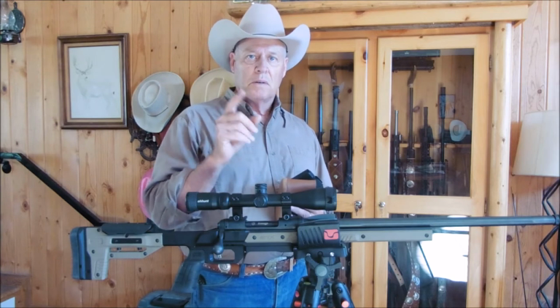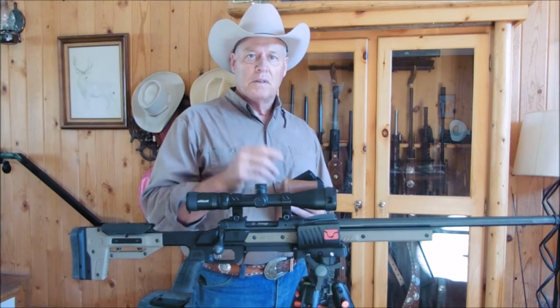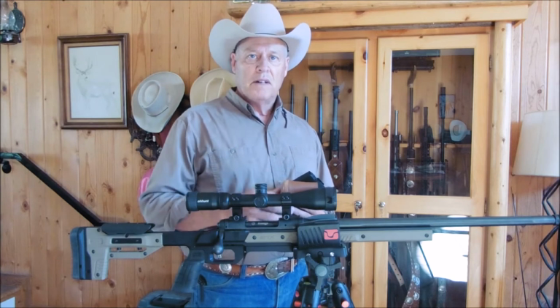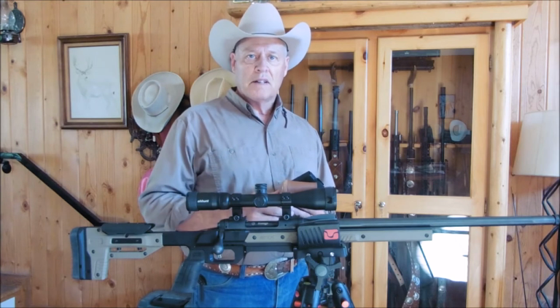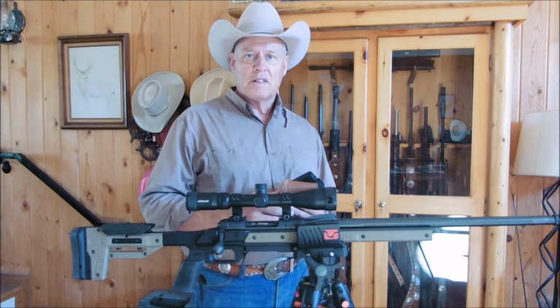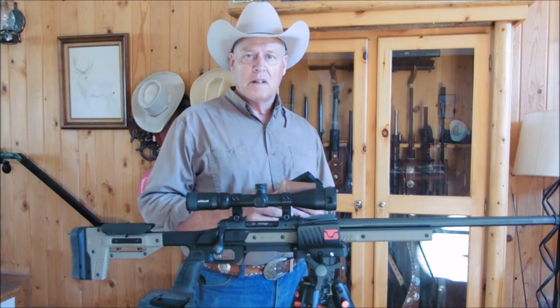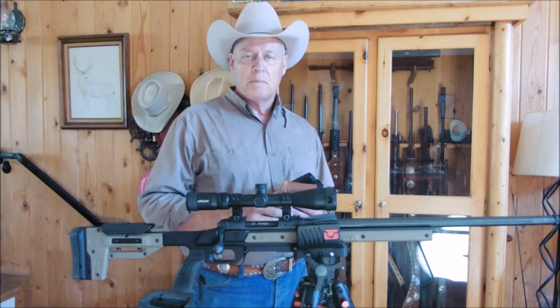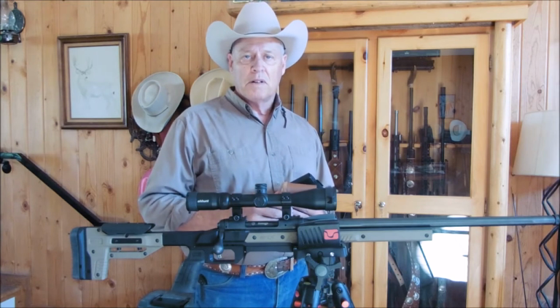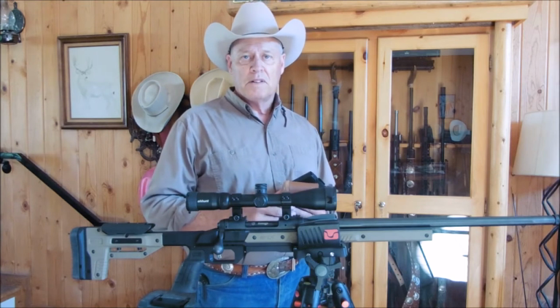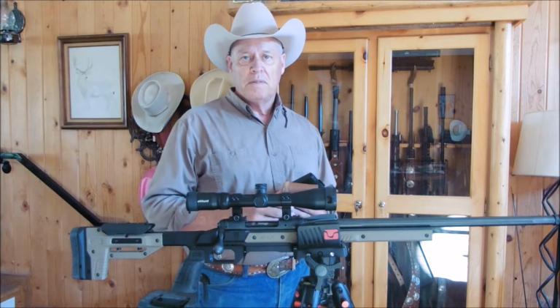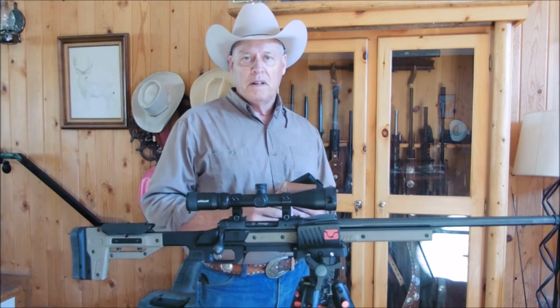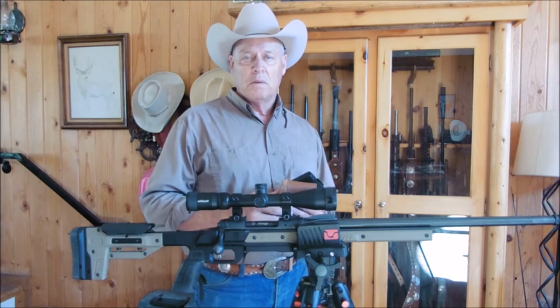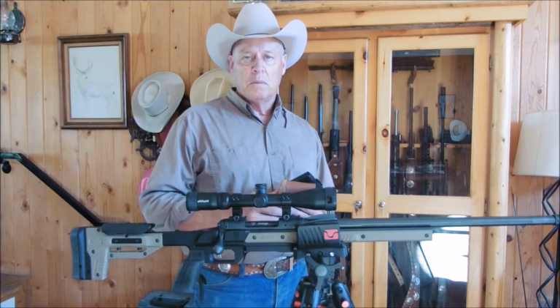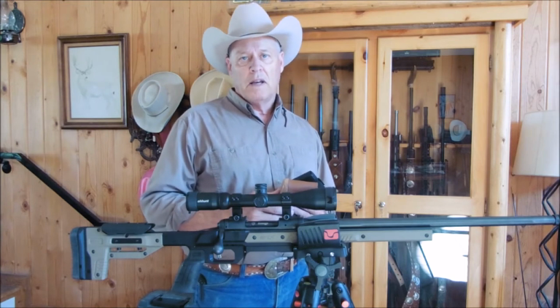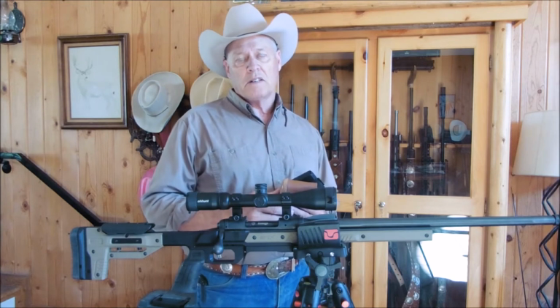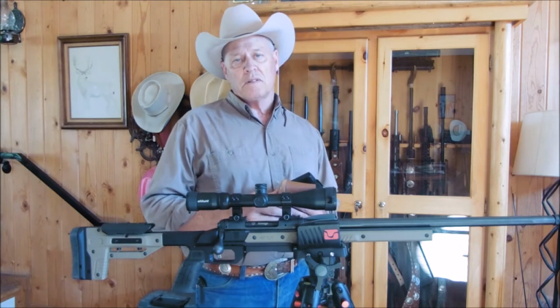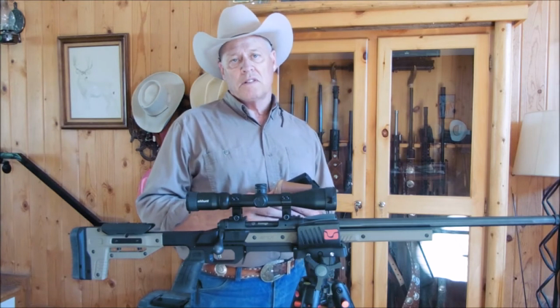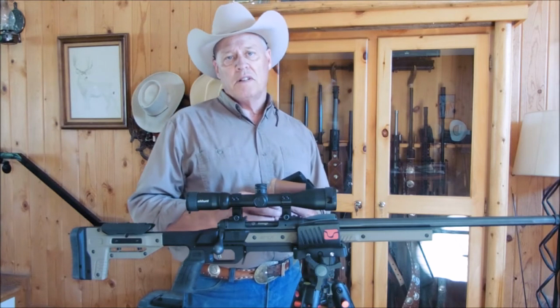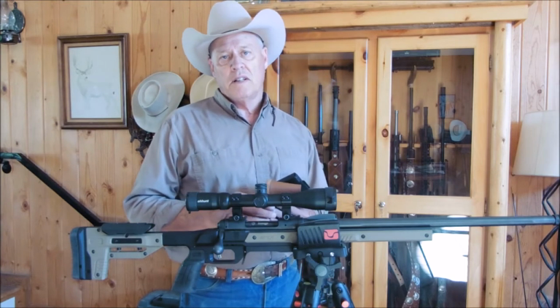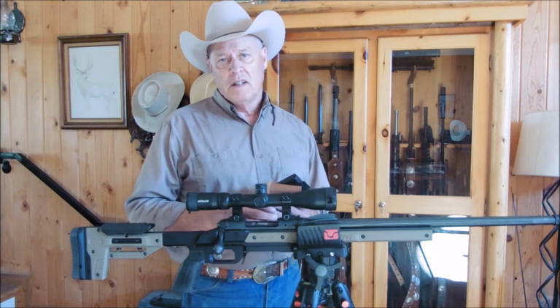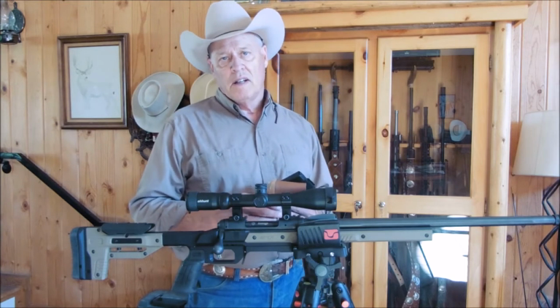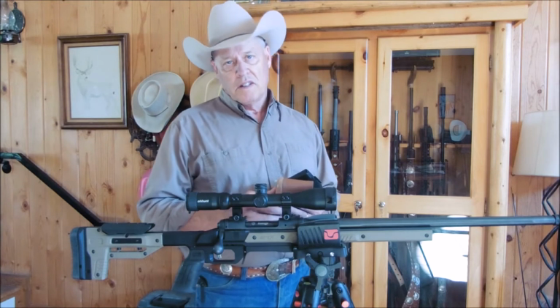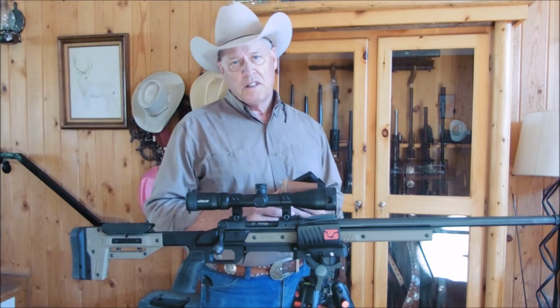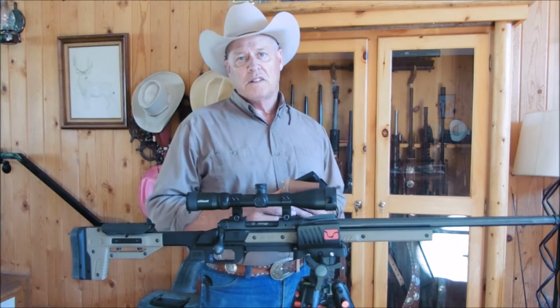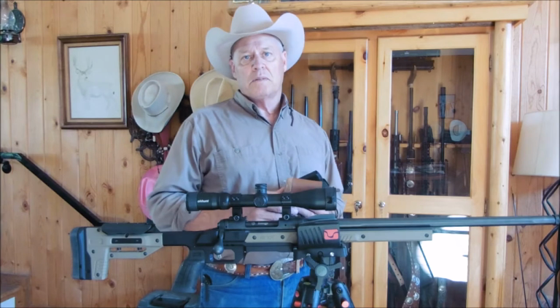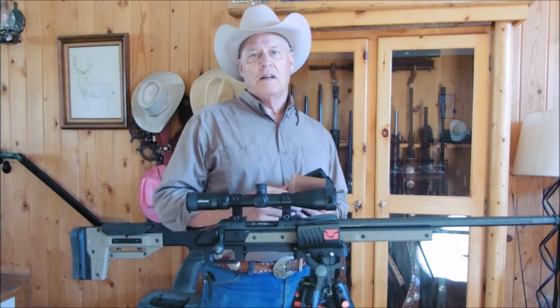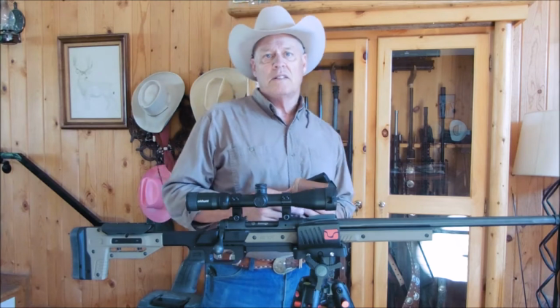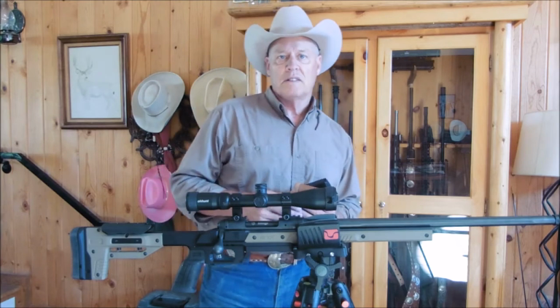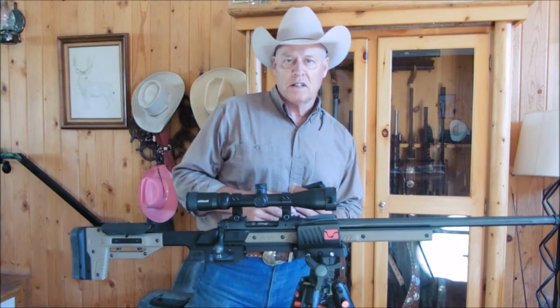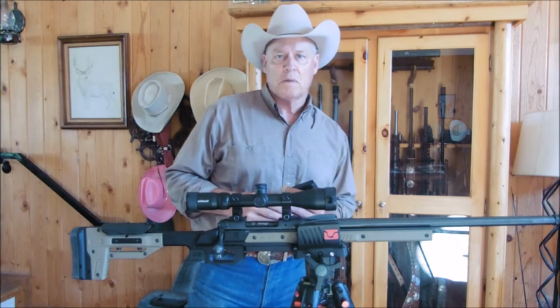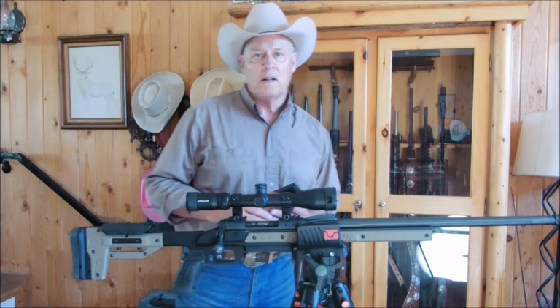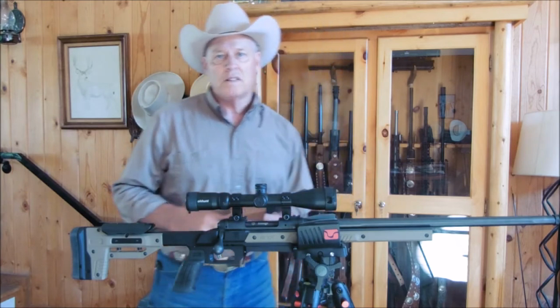The next part of this video will be actual shooting. I'll see you at the range. Thanks for watching.